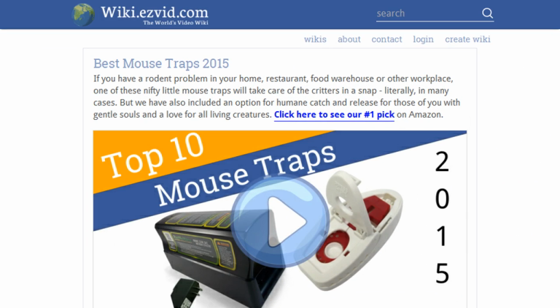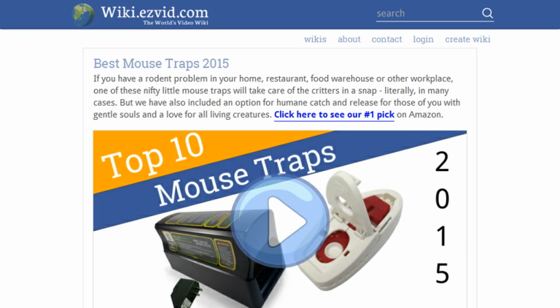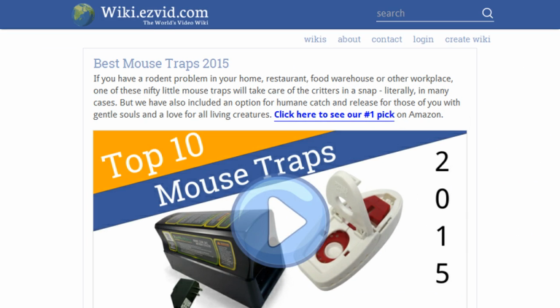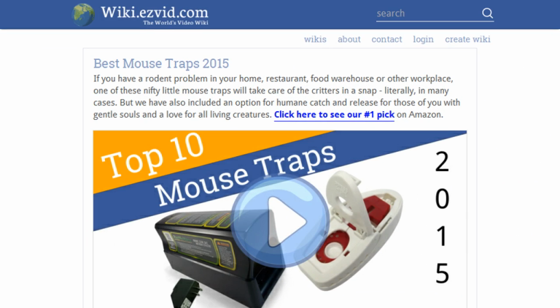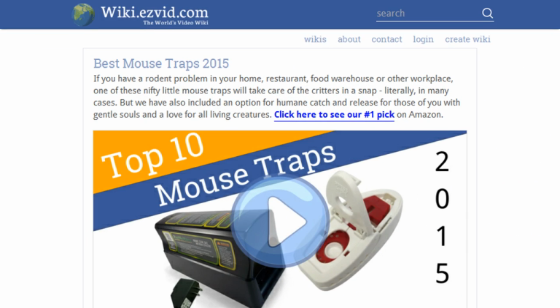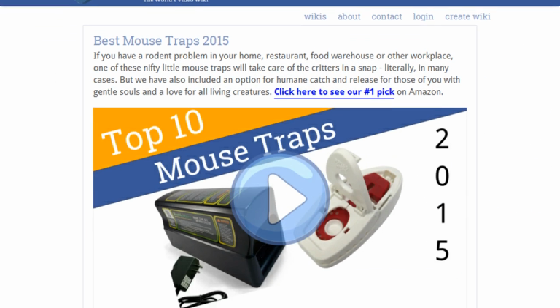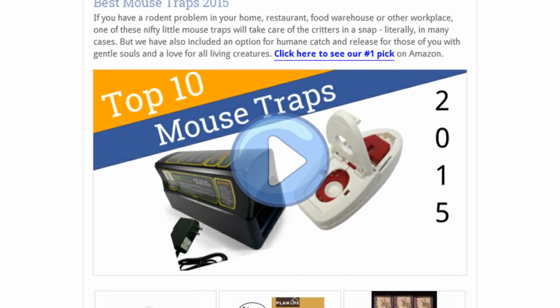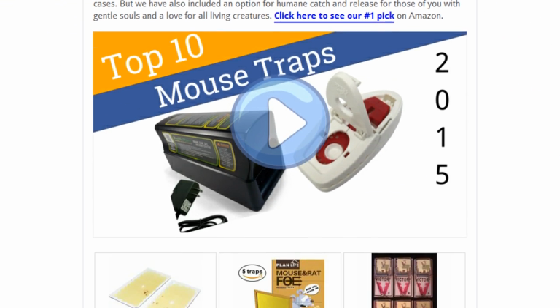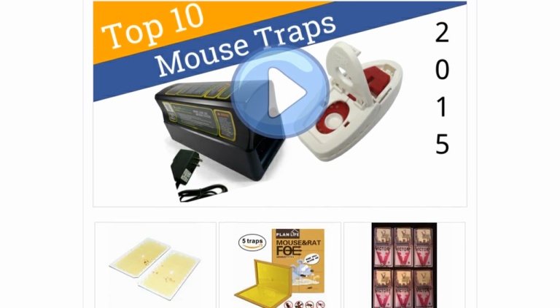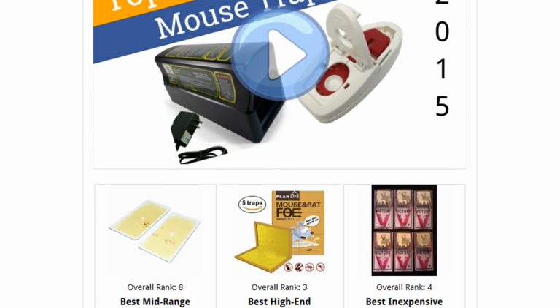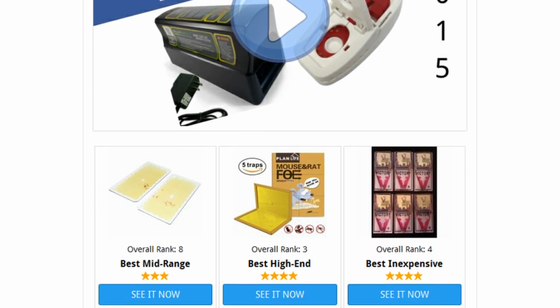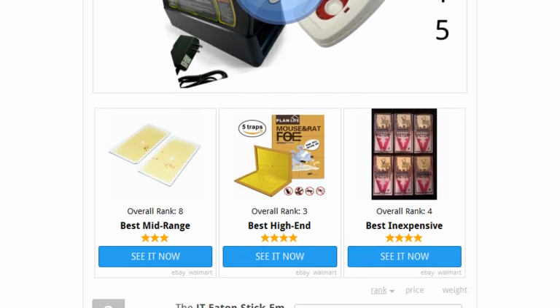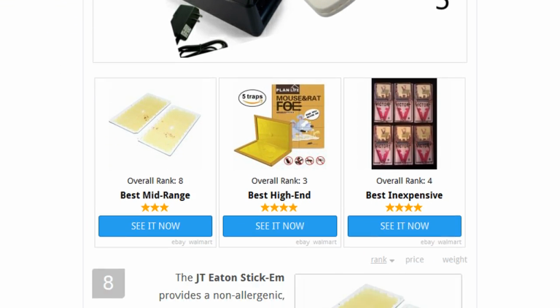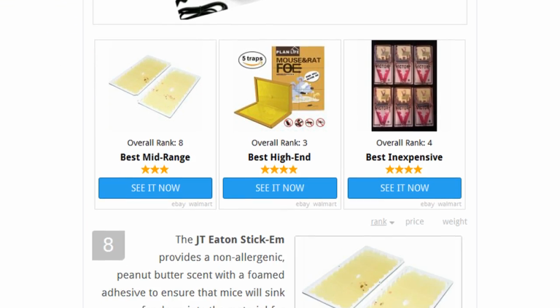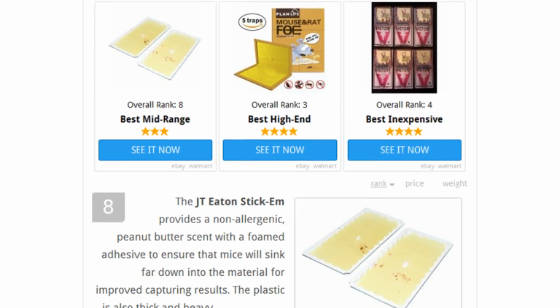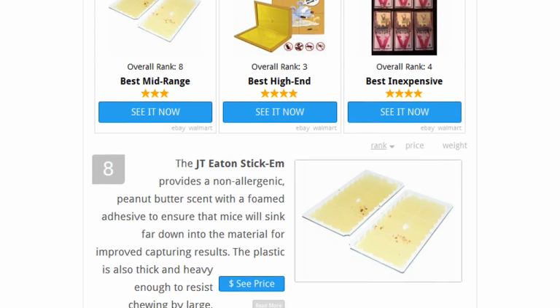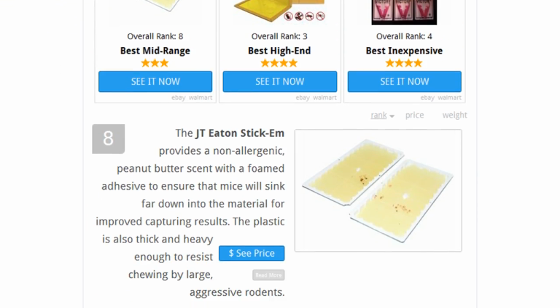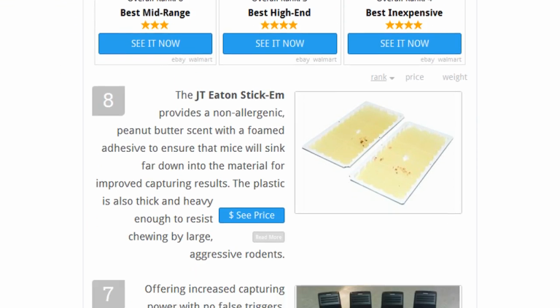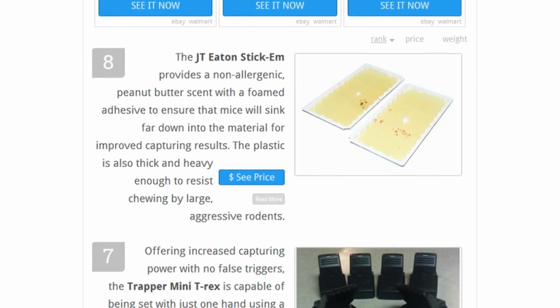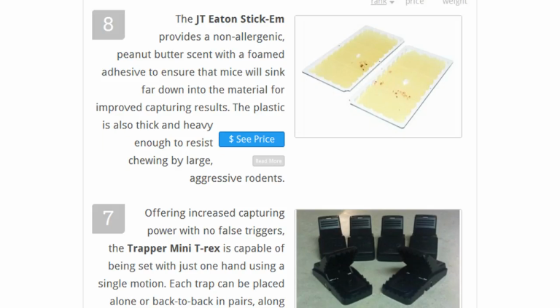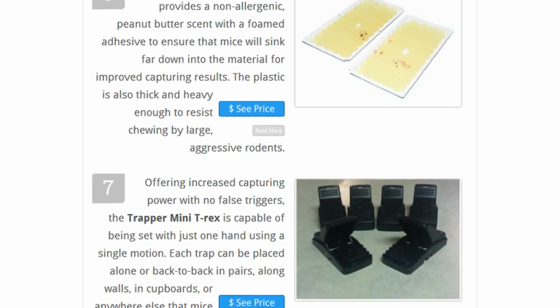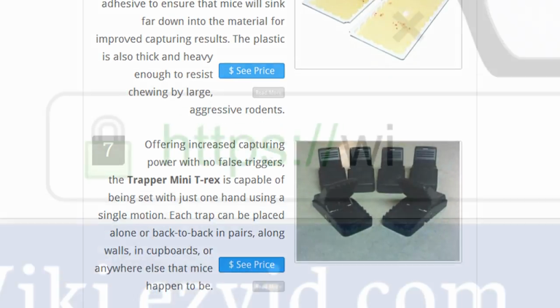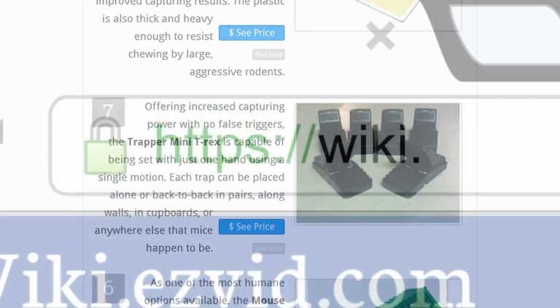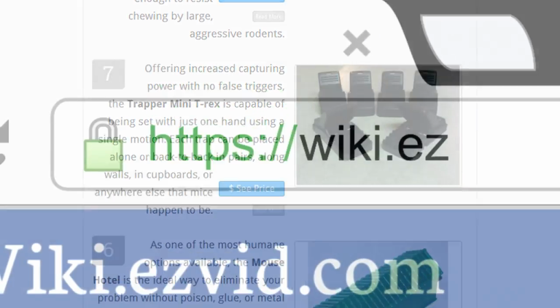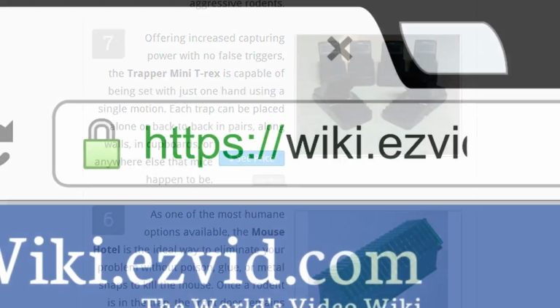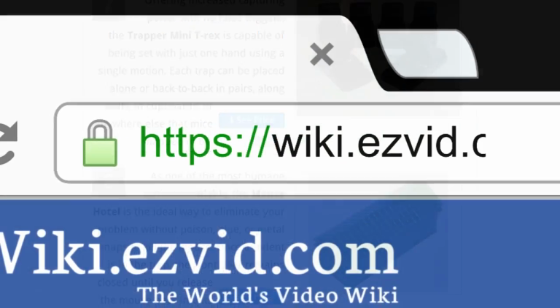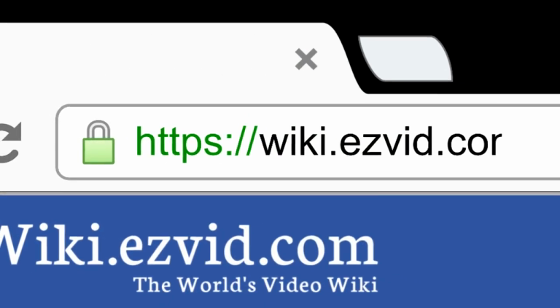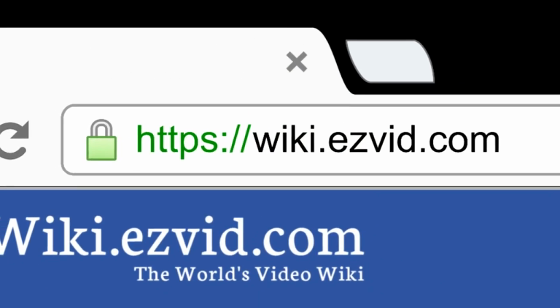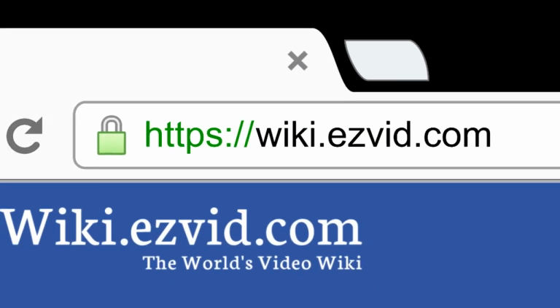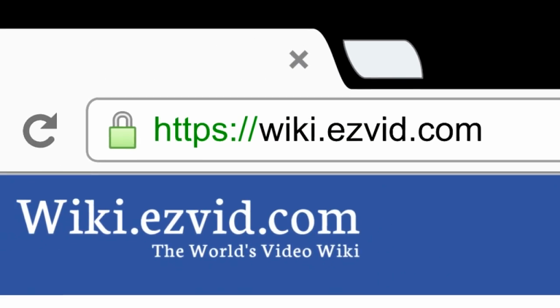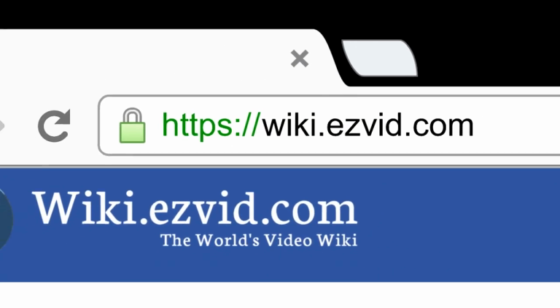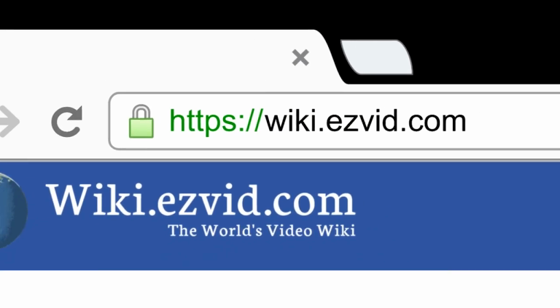To see all this stuff, go to wiki.easyview.com and search for mousetraps, or click beneath this video.